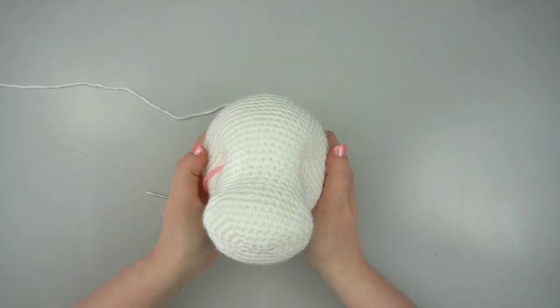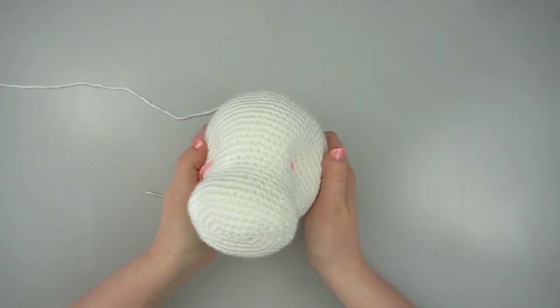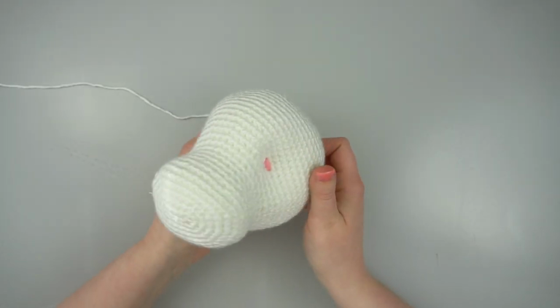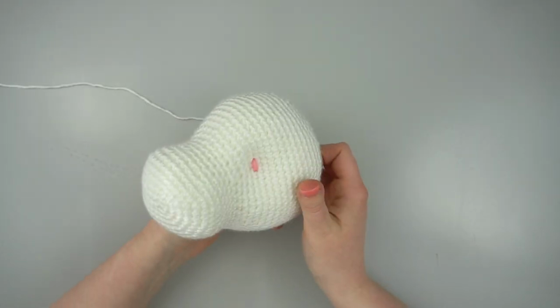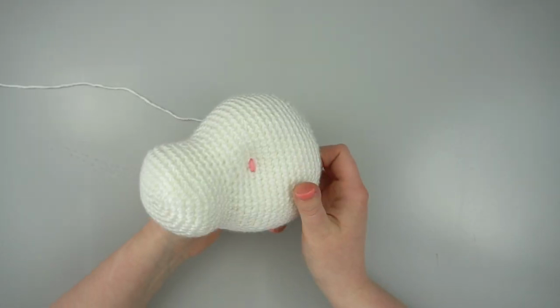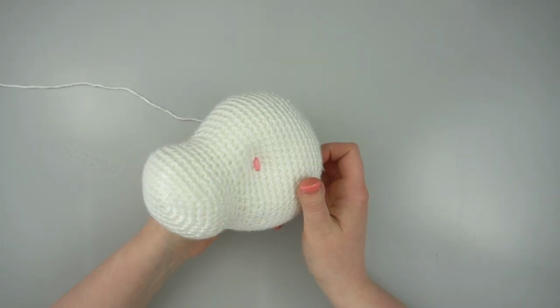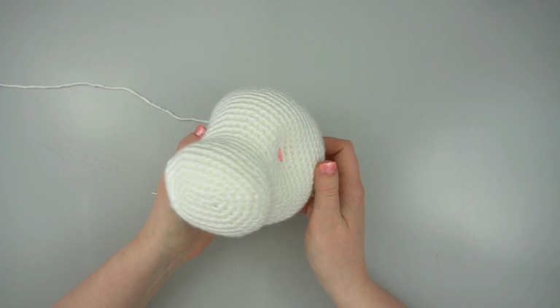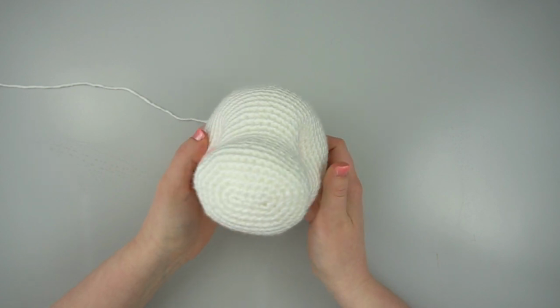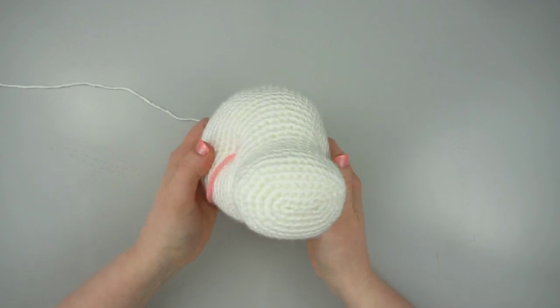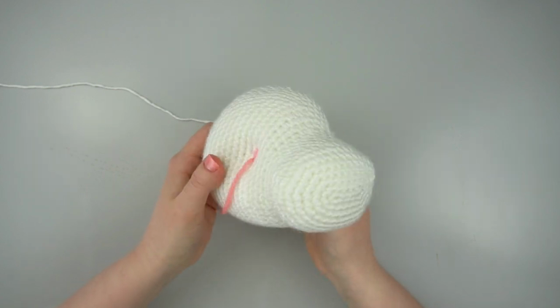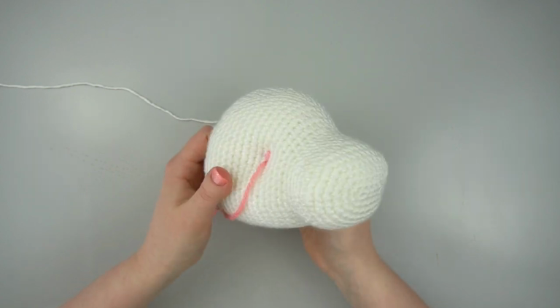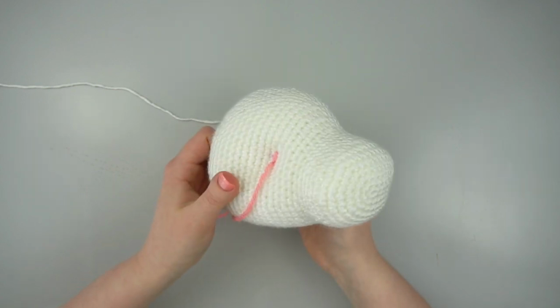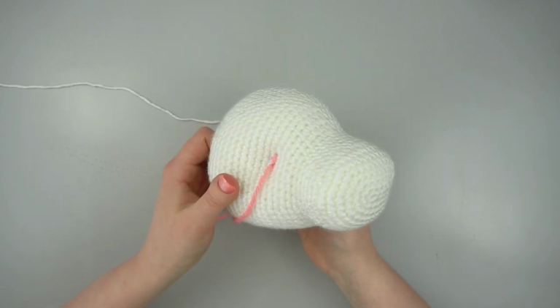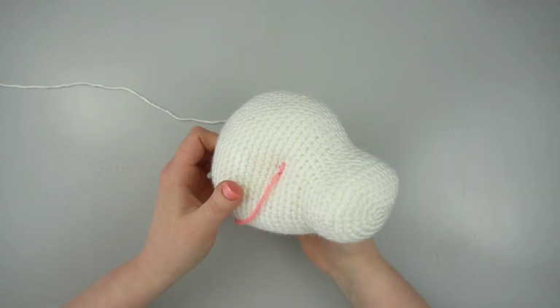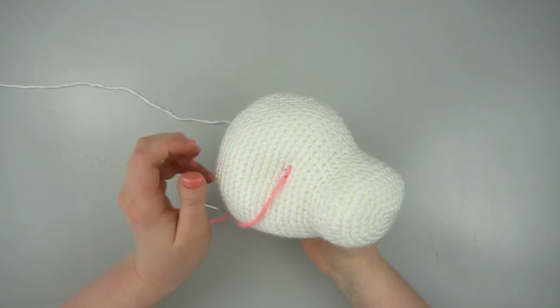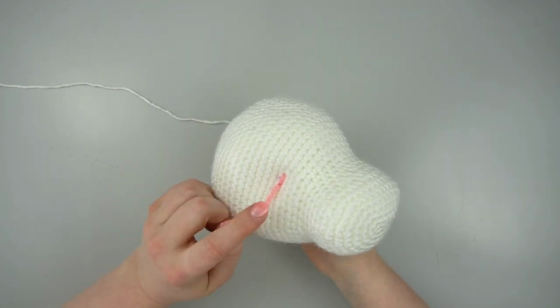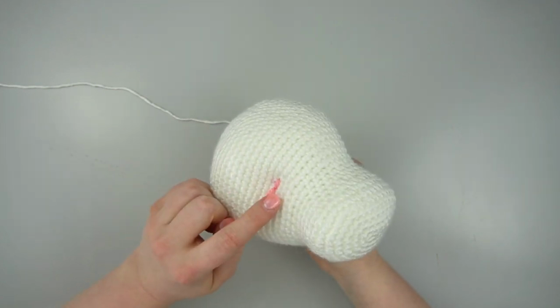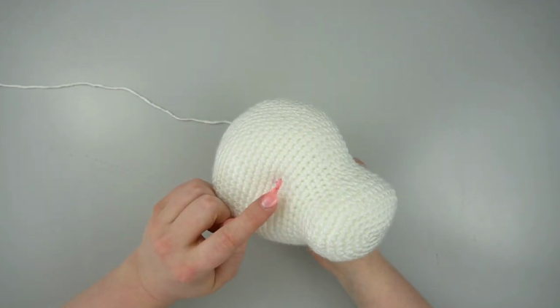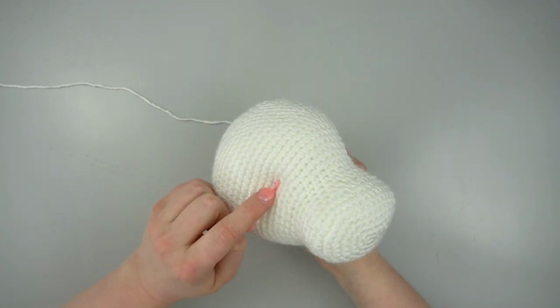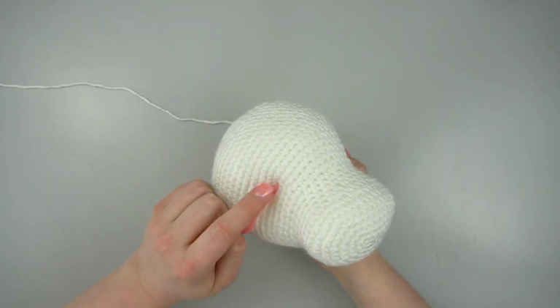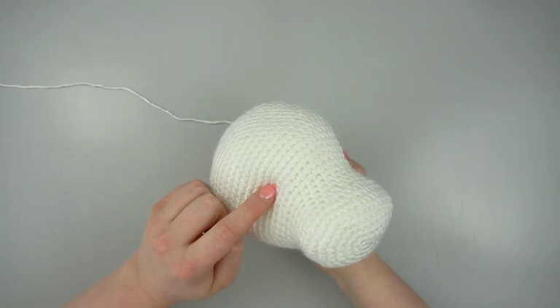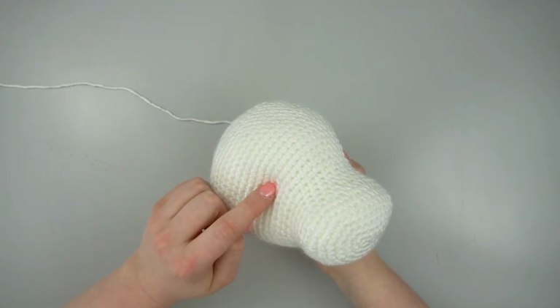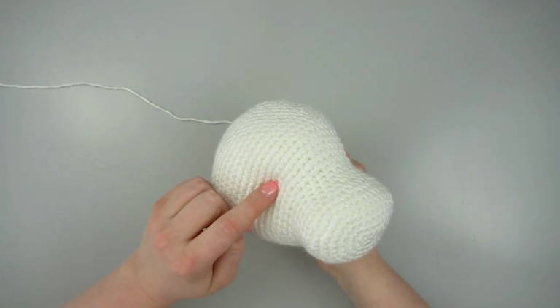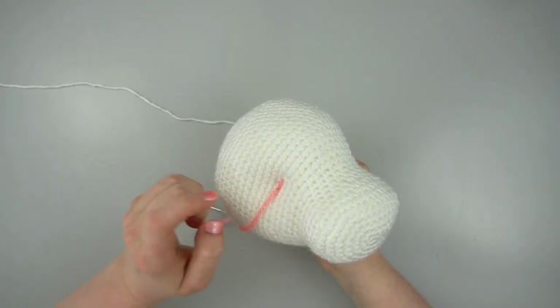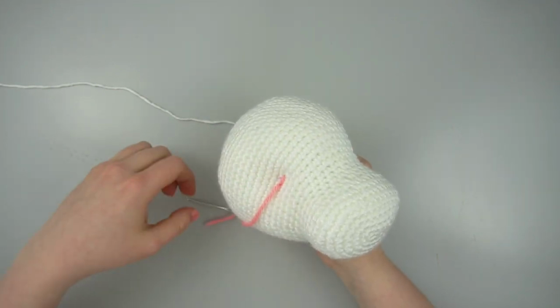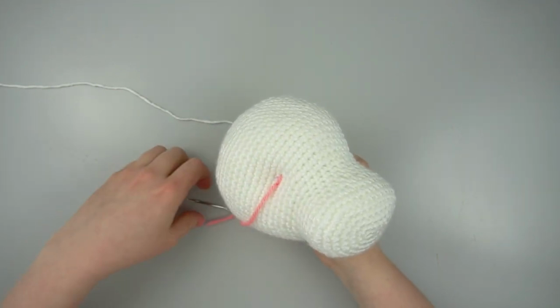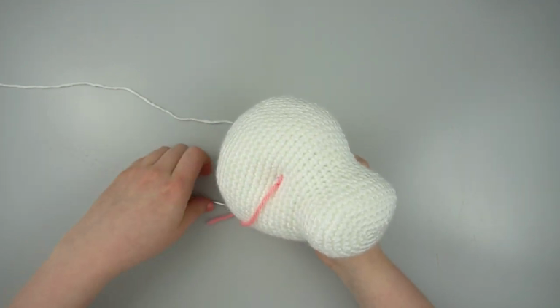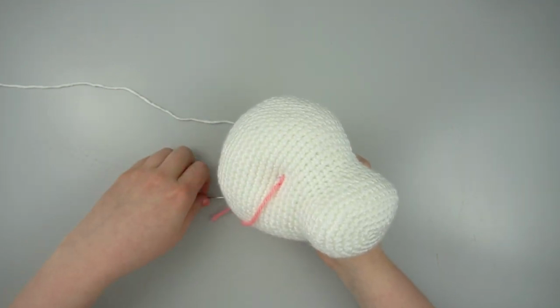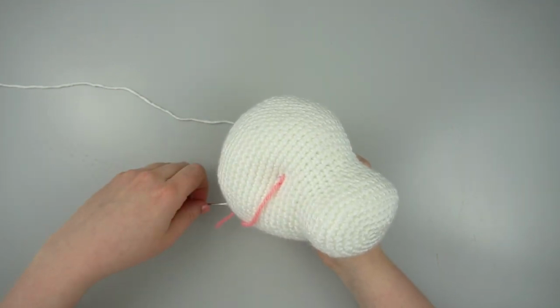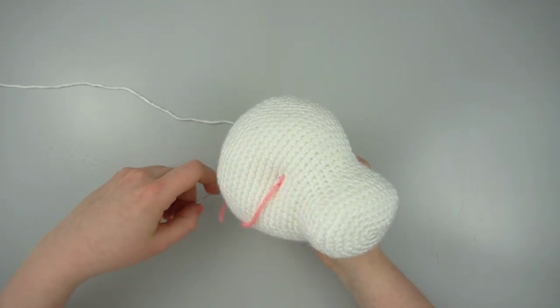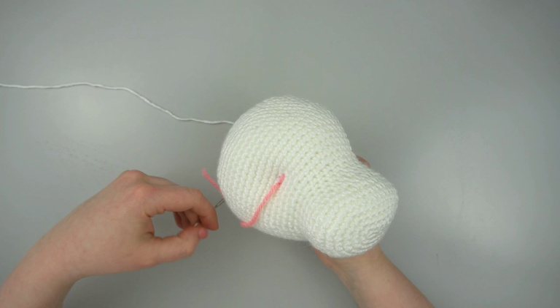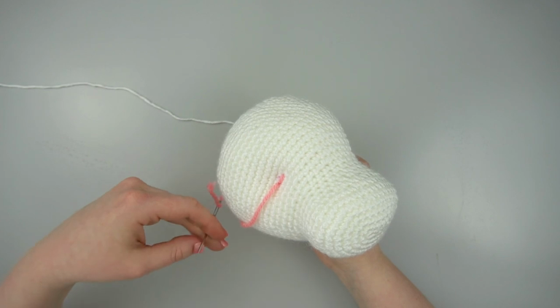When you're happy with your indents, make a knot right next to the marked stitch and hide the tail inside the head.